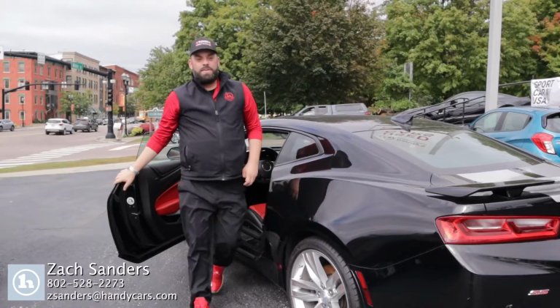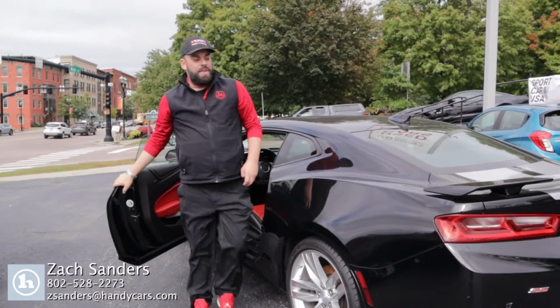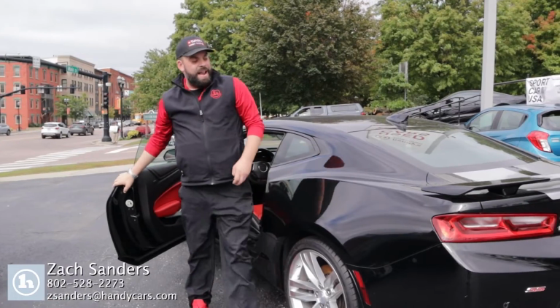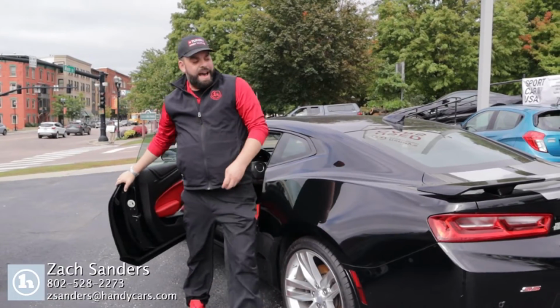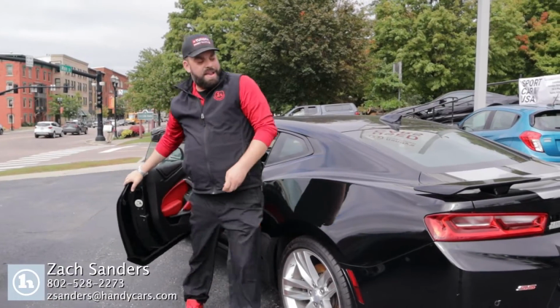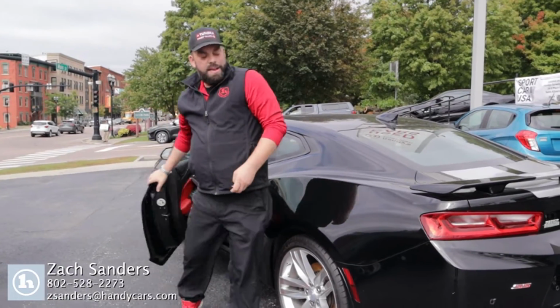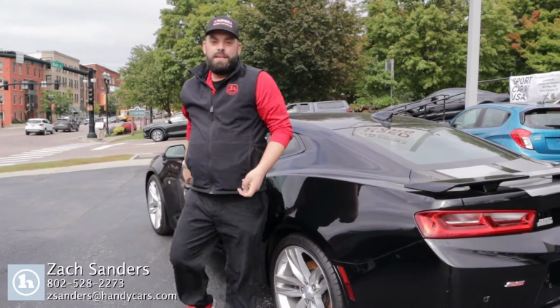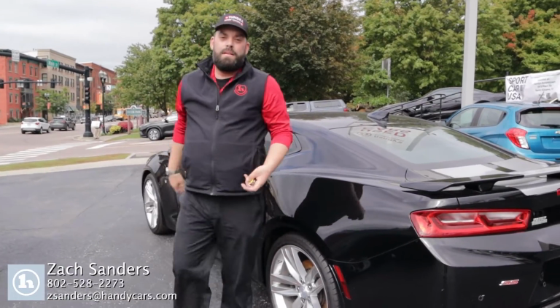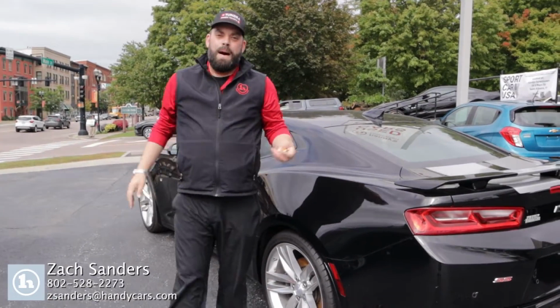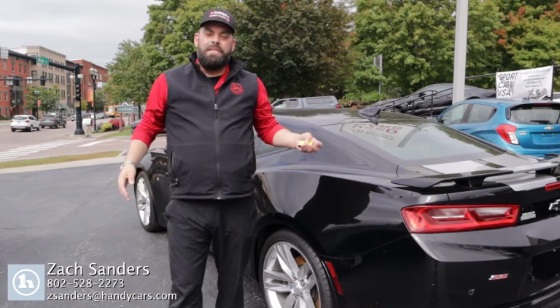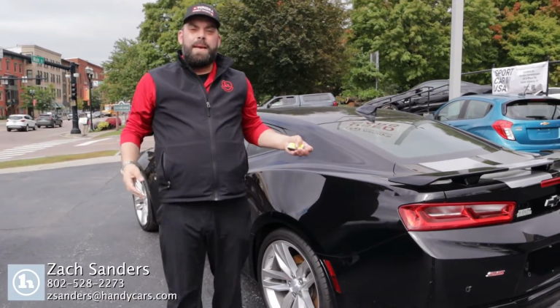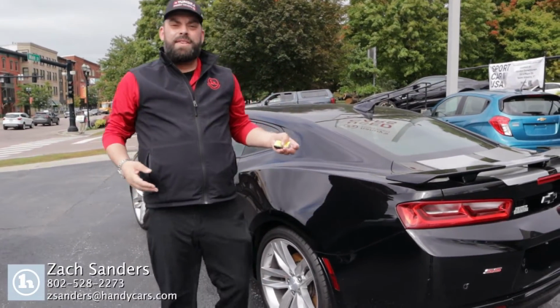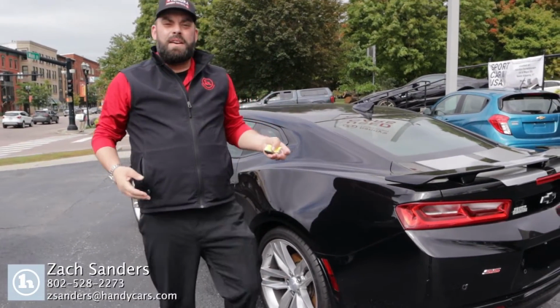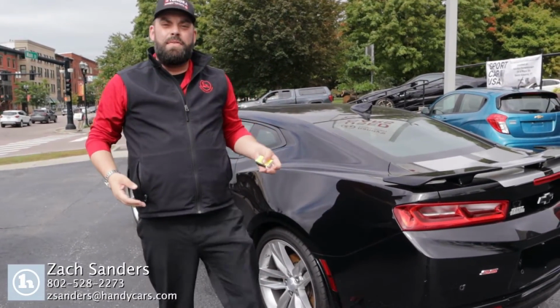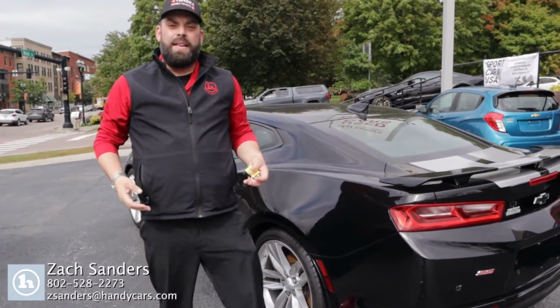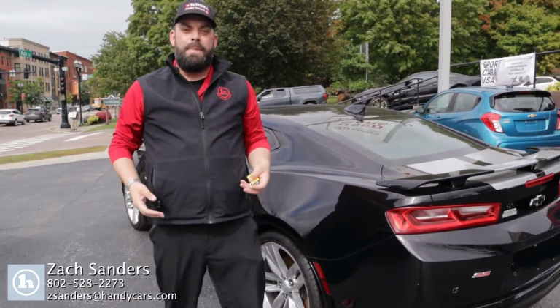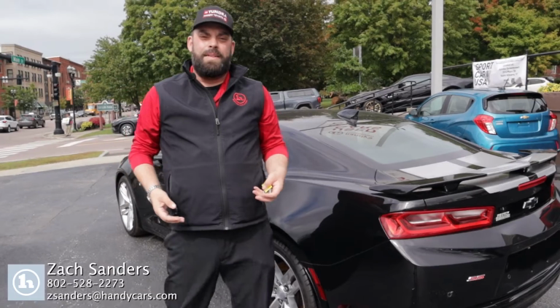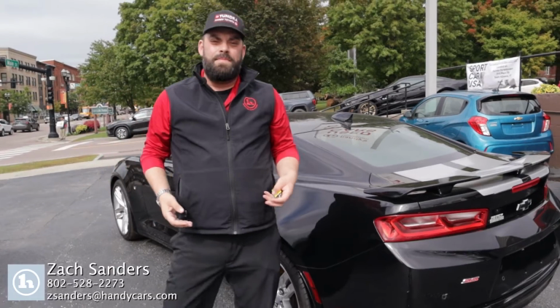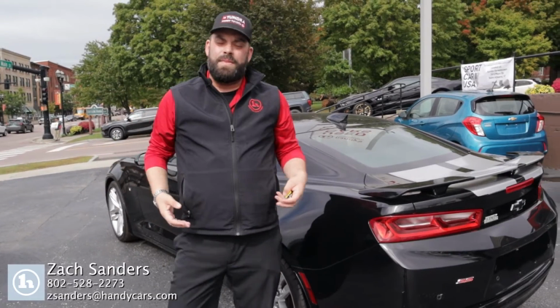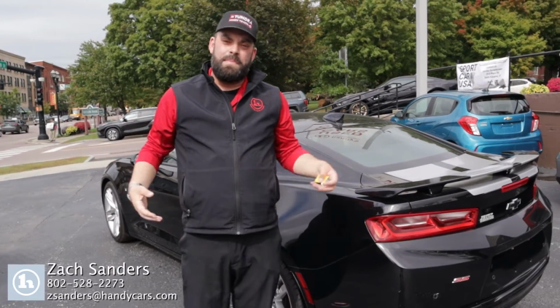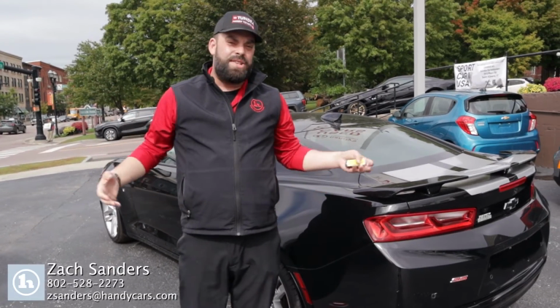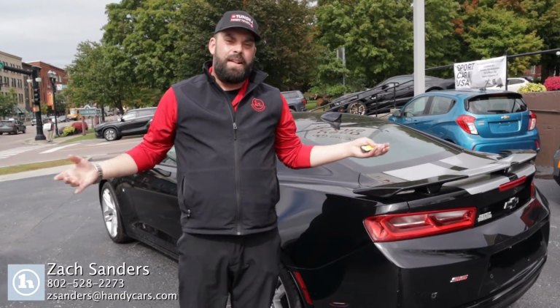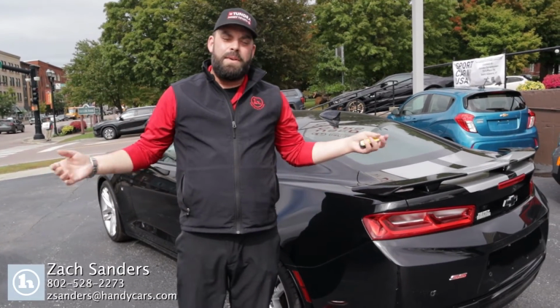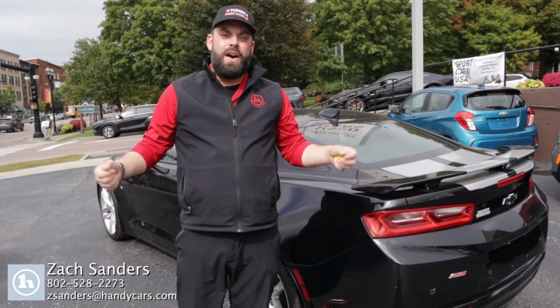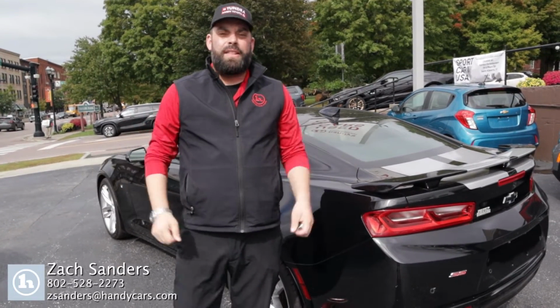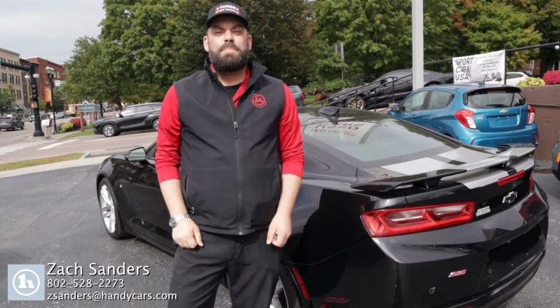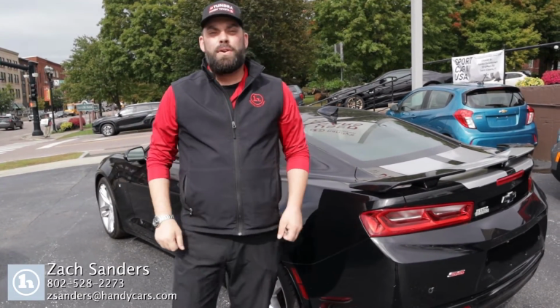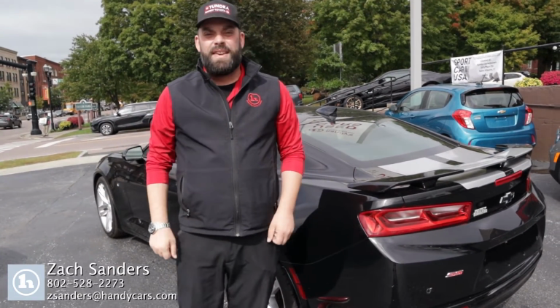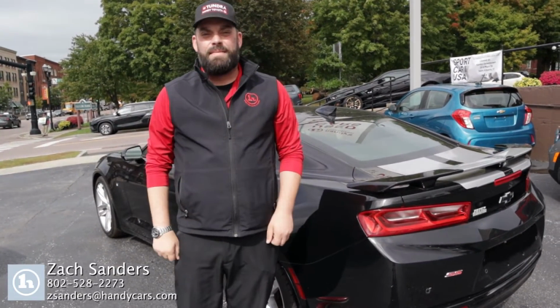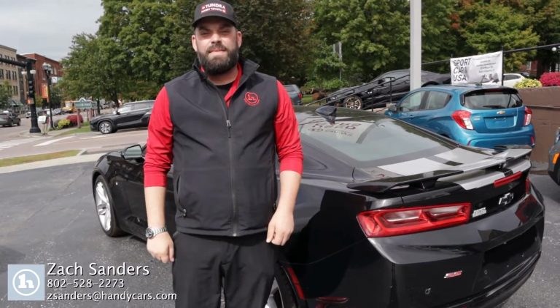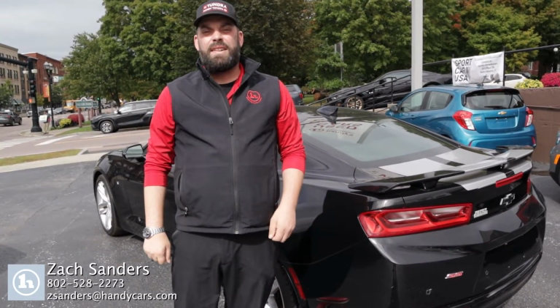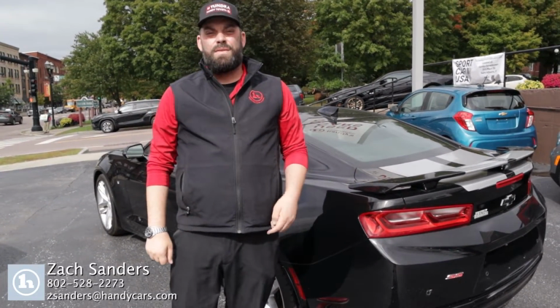So there you have it. My information is going to be right at the bottom. Give me a shout, let me know how you'd like to proceed. Thank you.